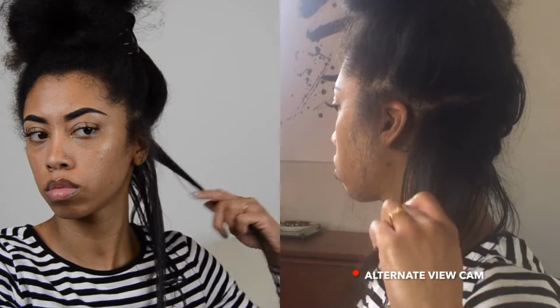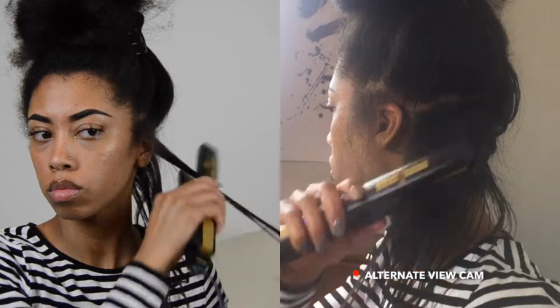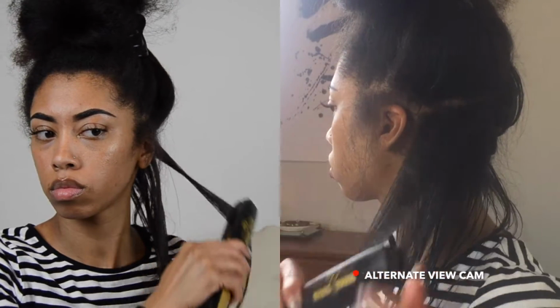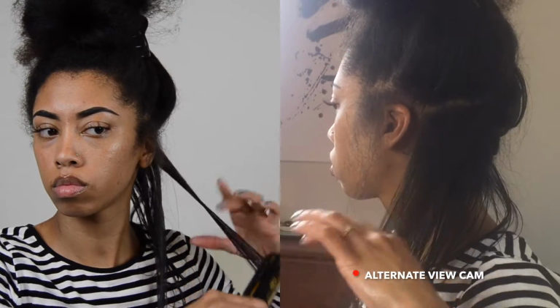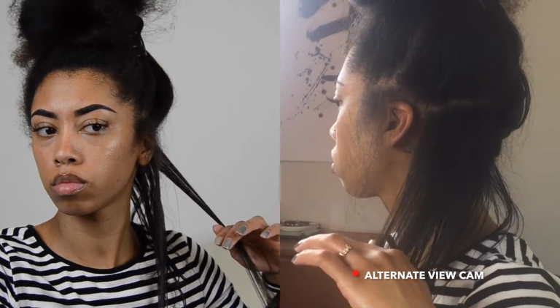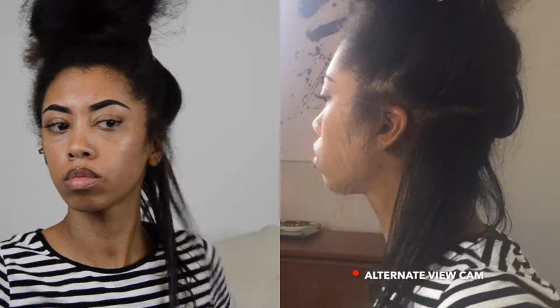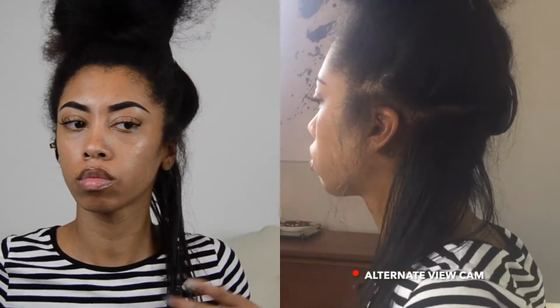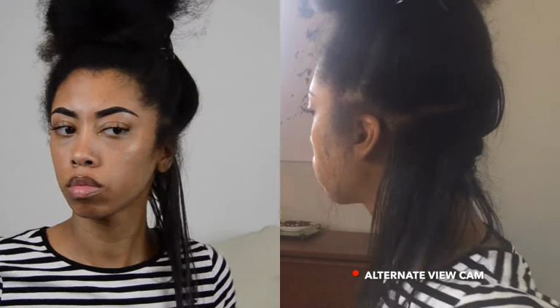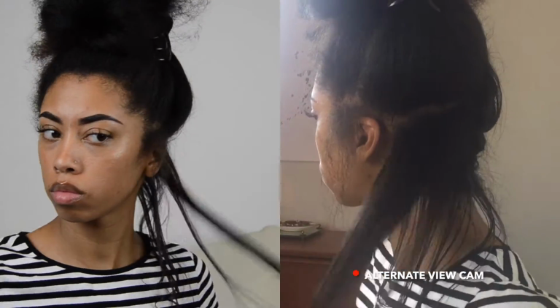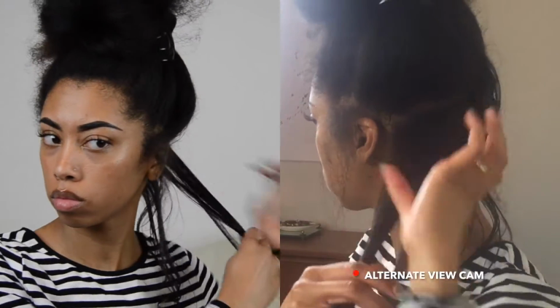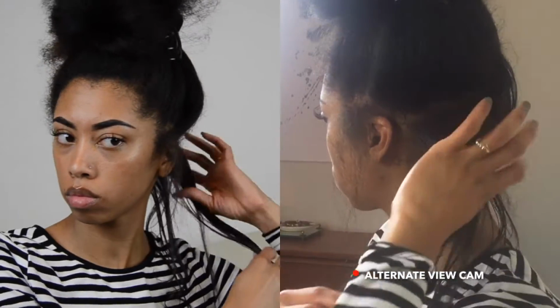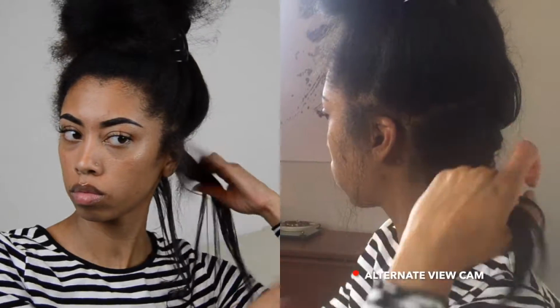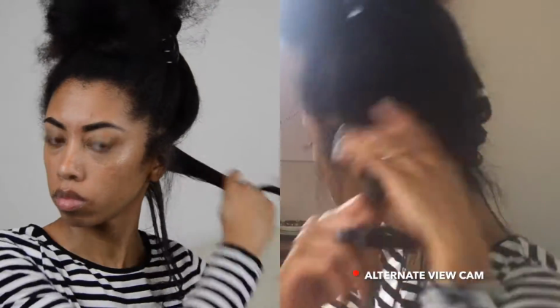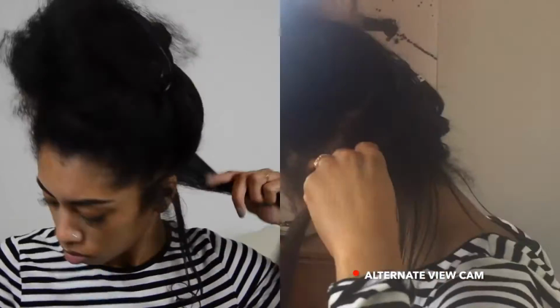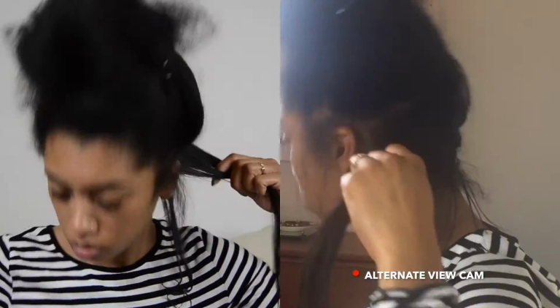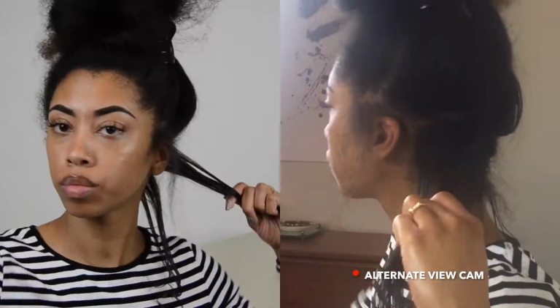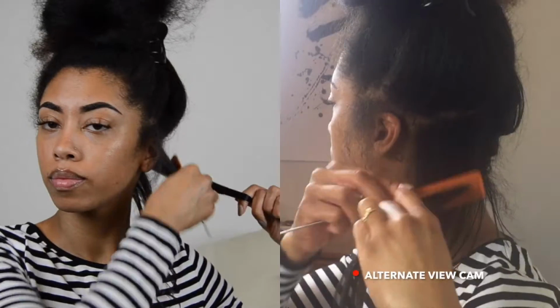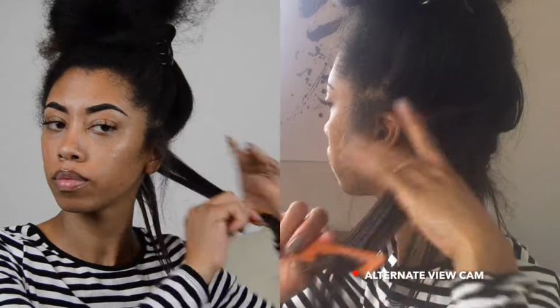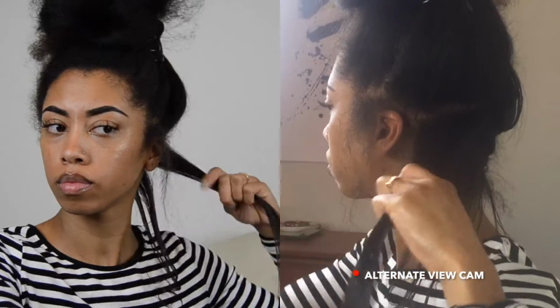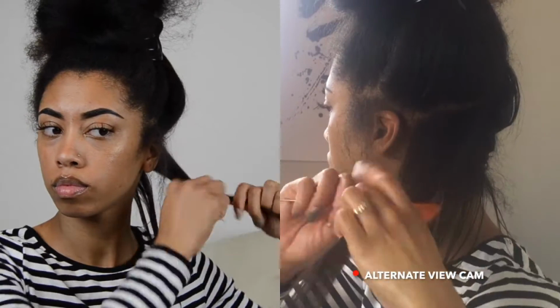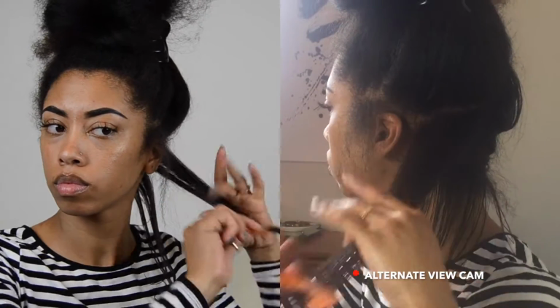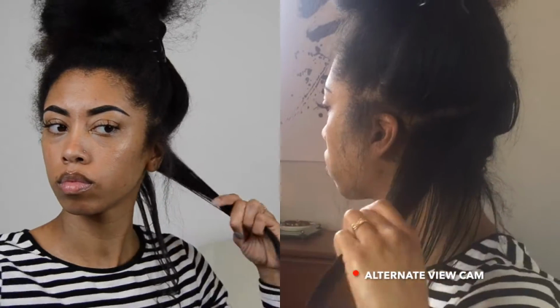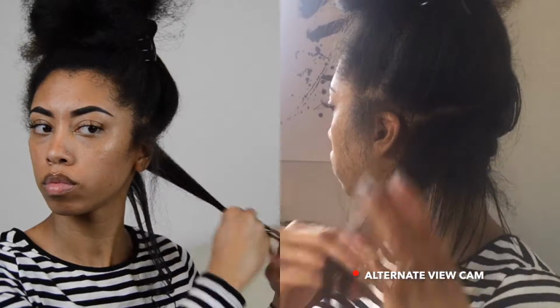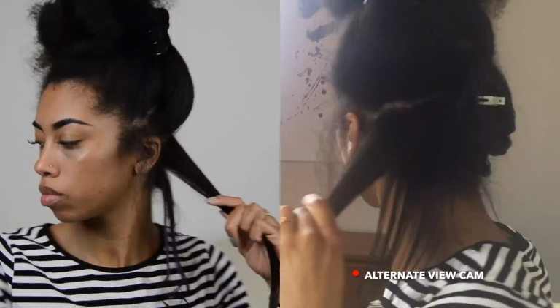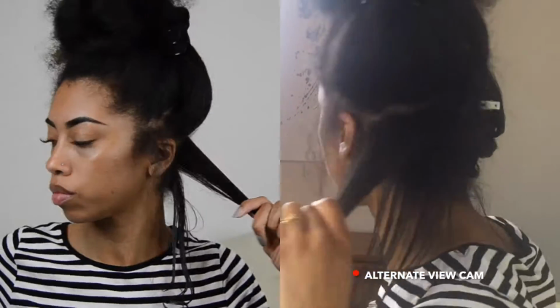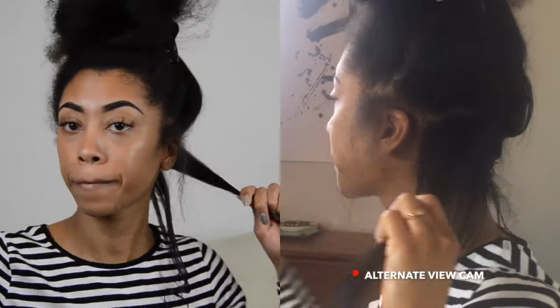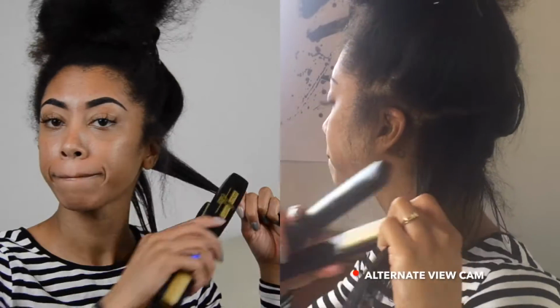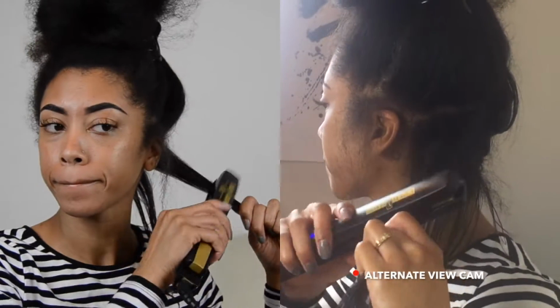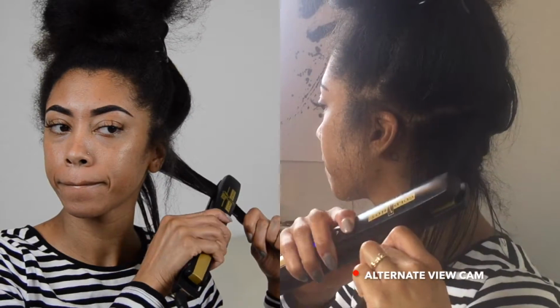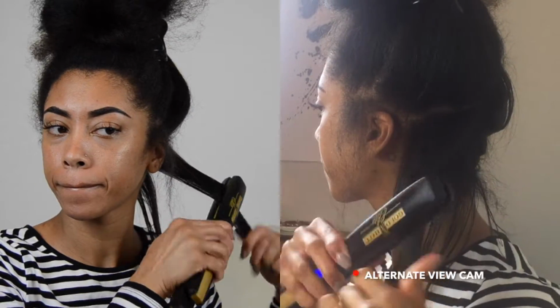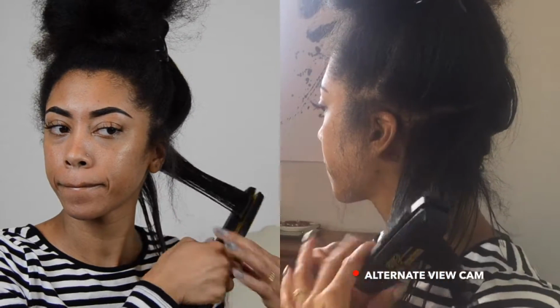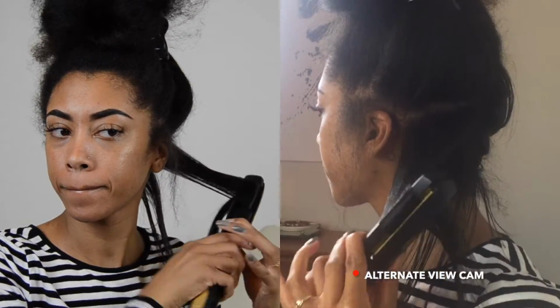Something I'm trying new is a dual-angle type of recording, just so you can see kind of what I'm doing in the back.